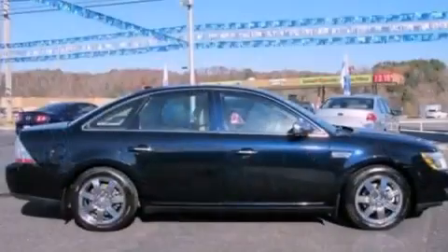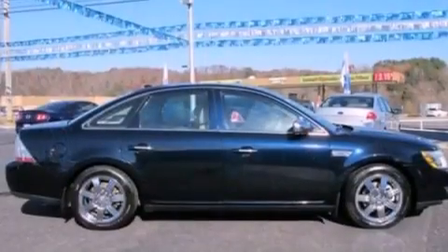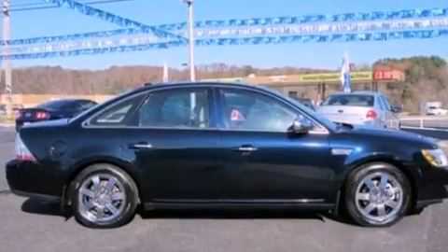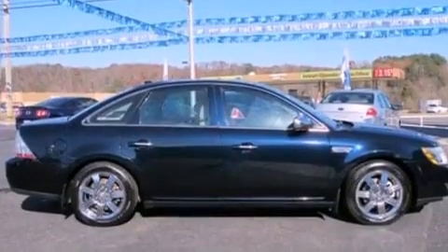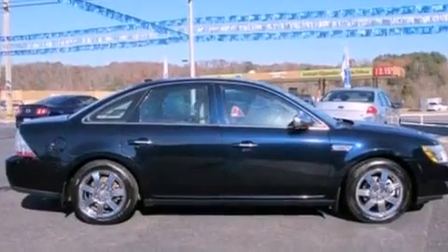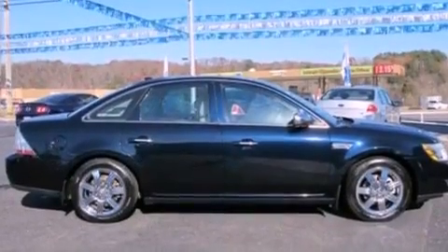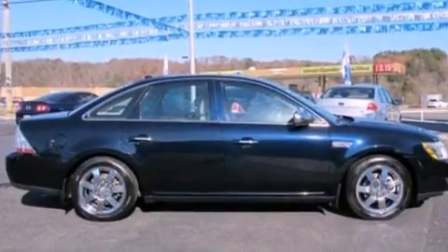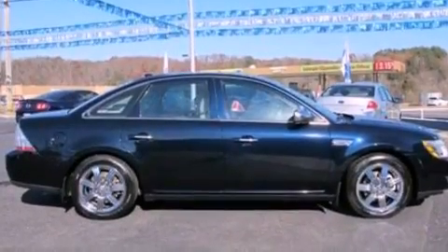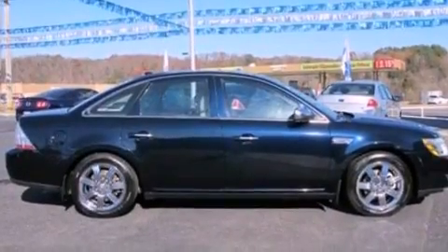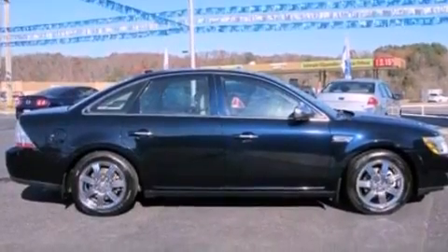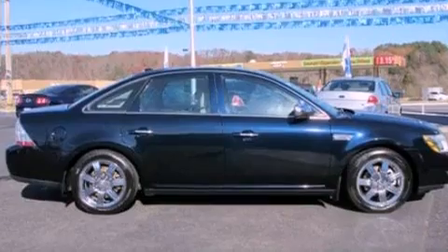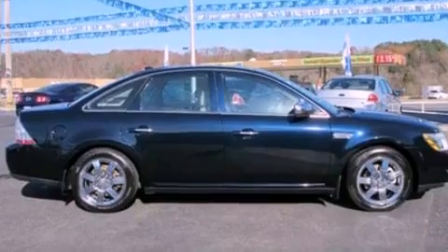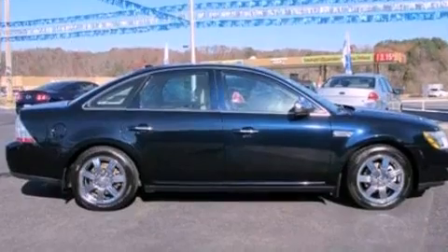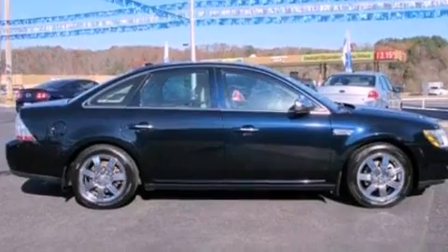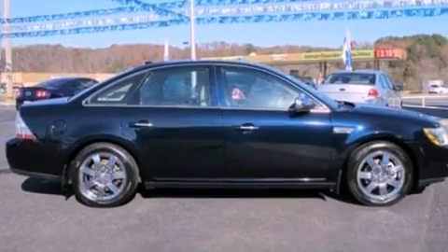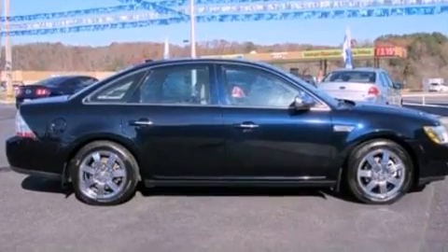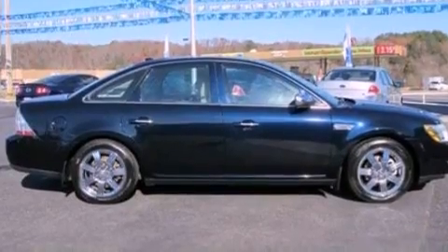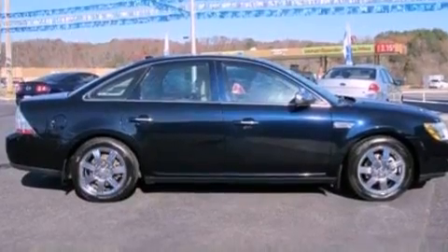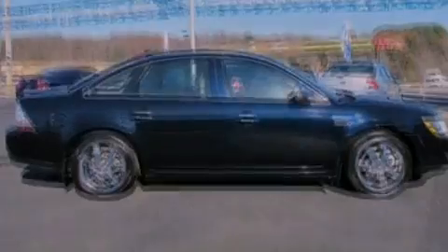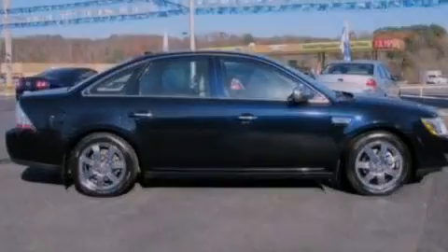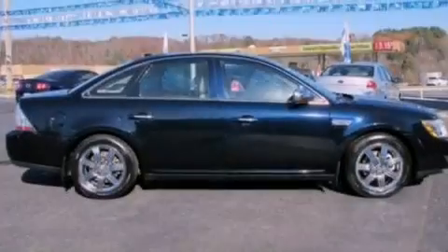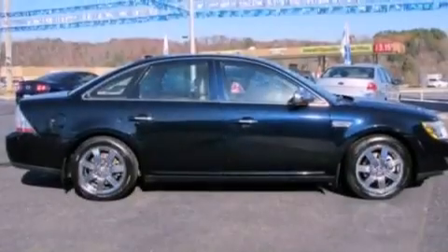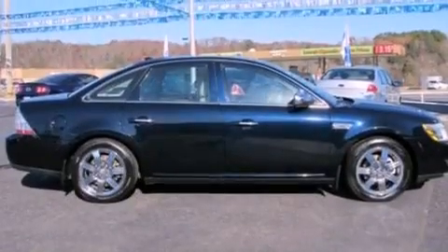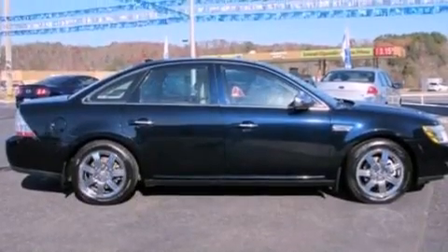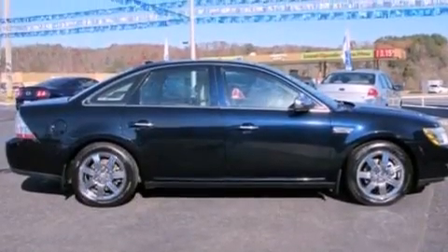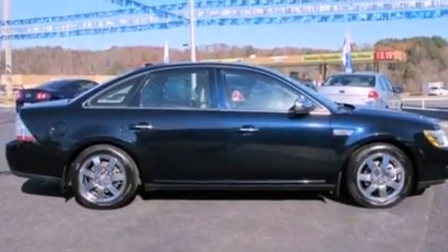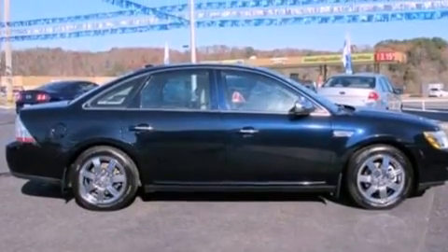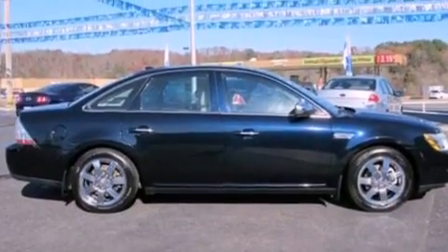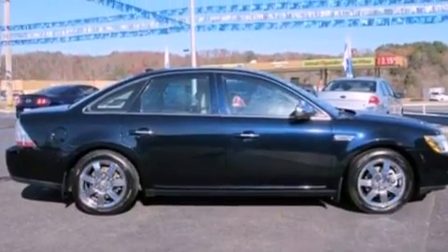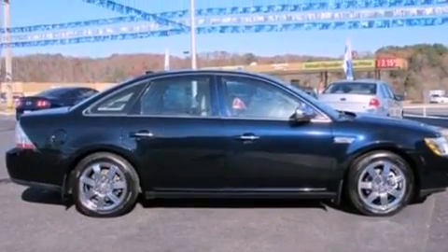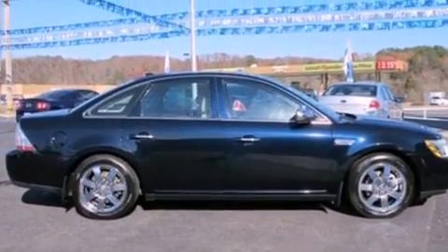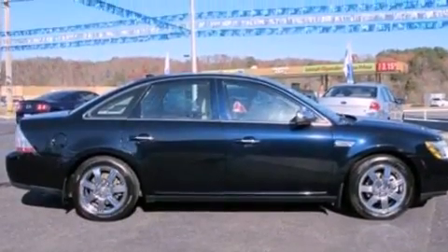Its top features include heated front seats, a low tire pressure indicator, big 18-inch wheels, and satellite radio.